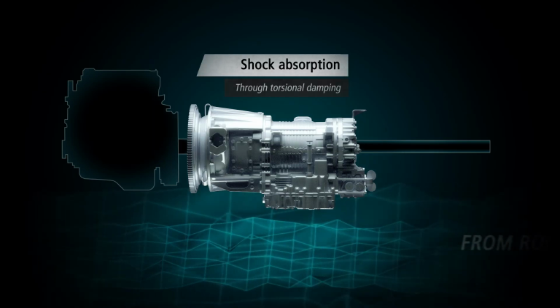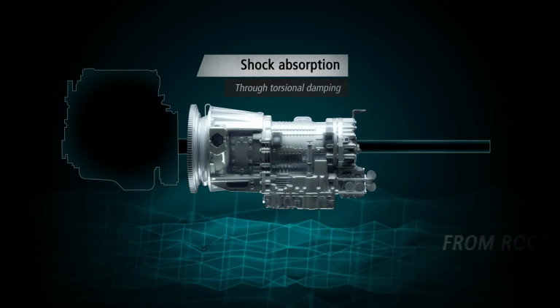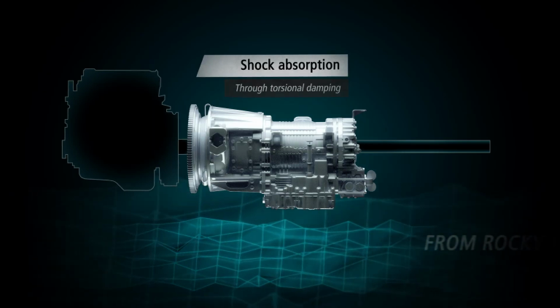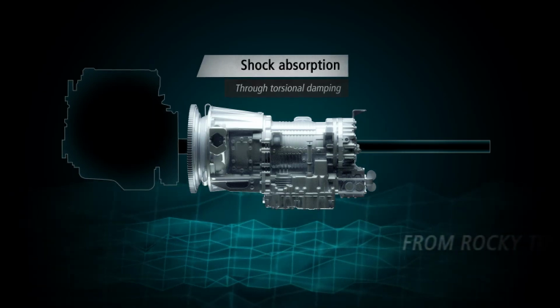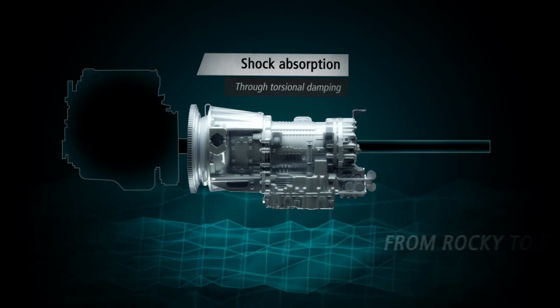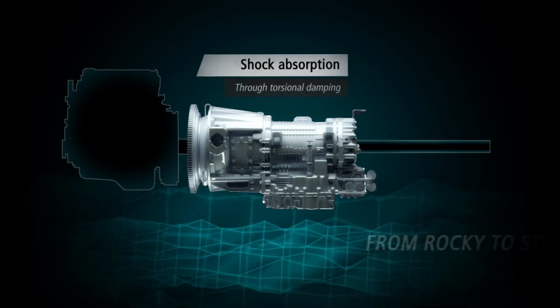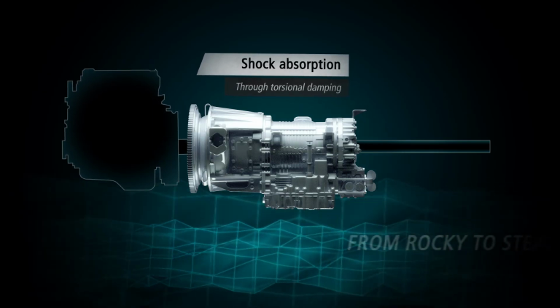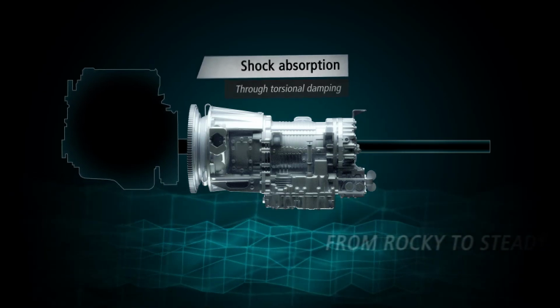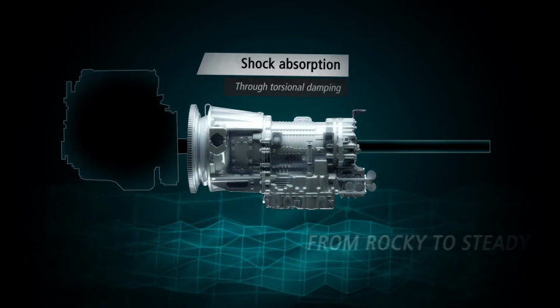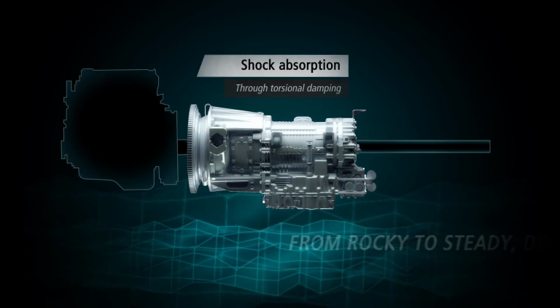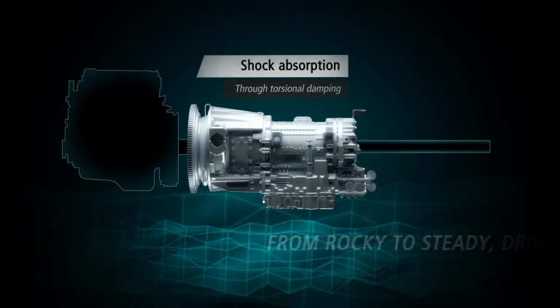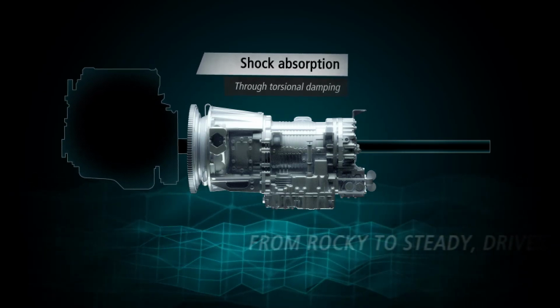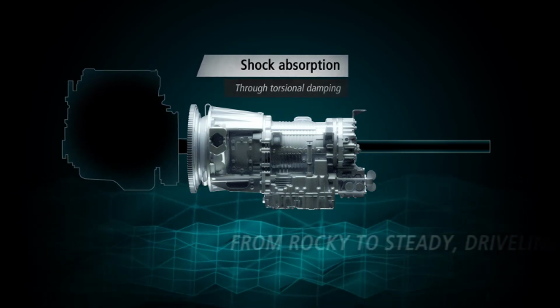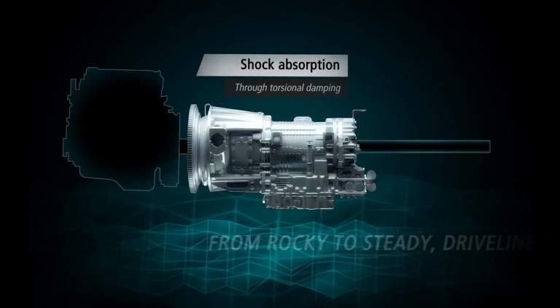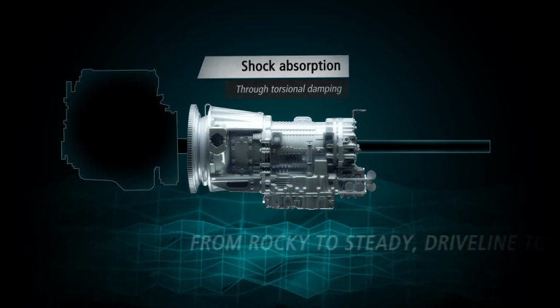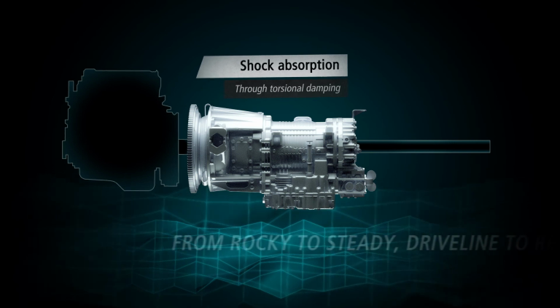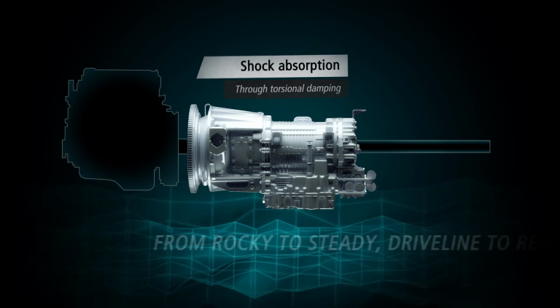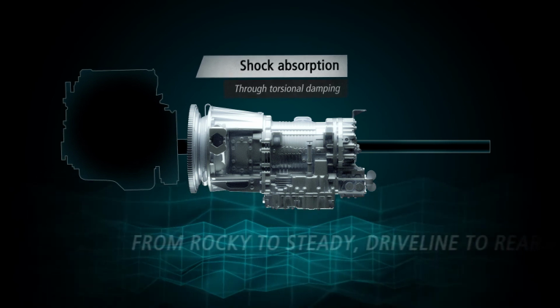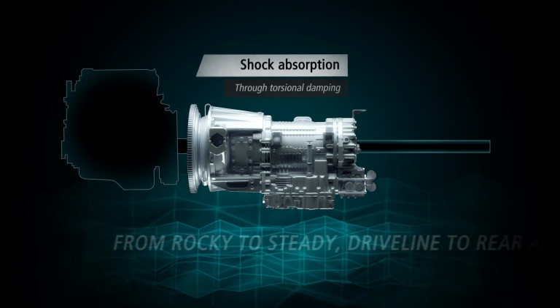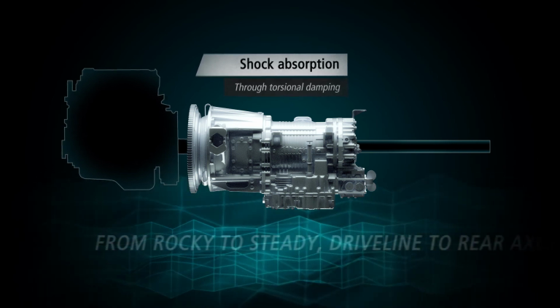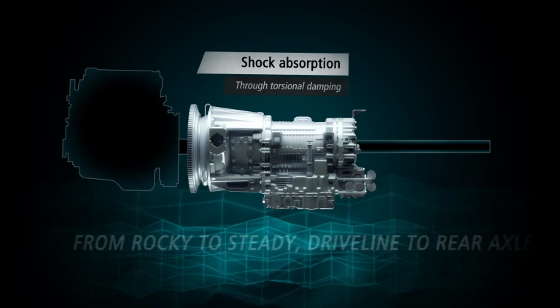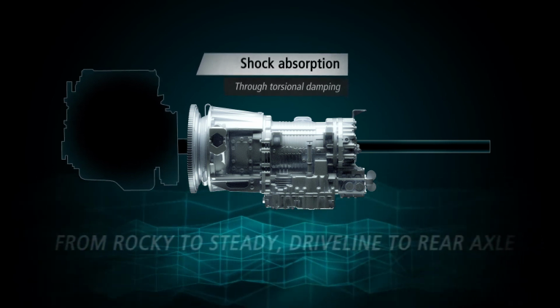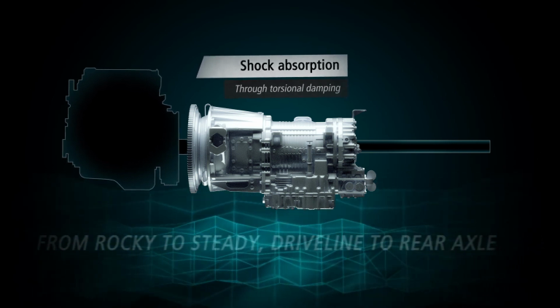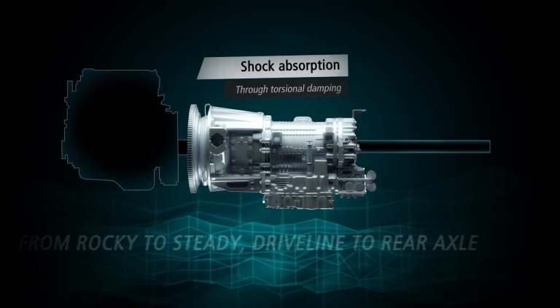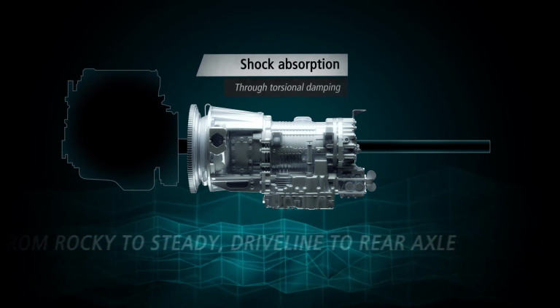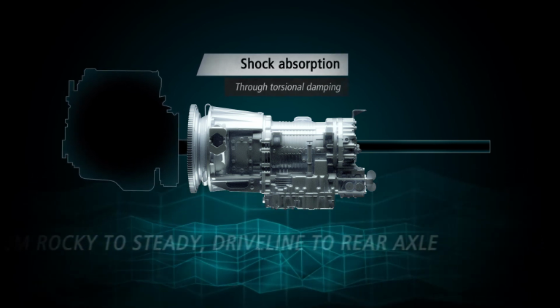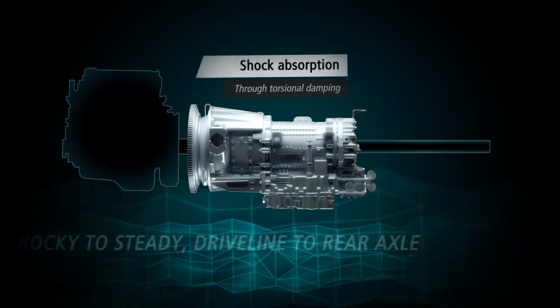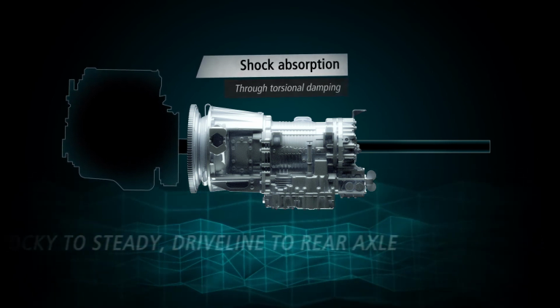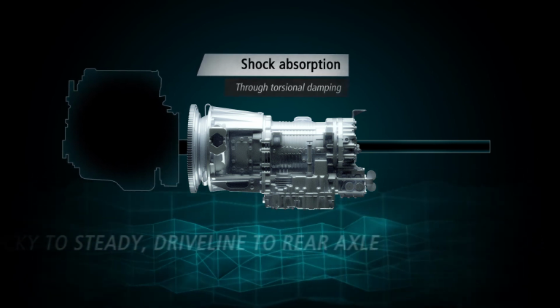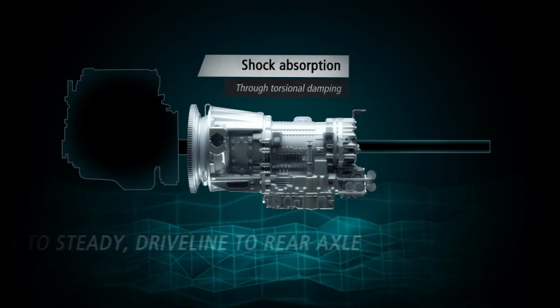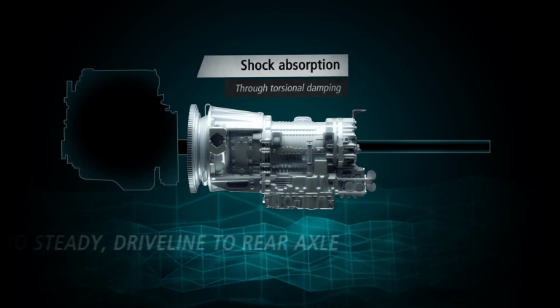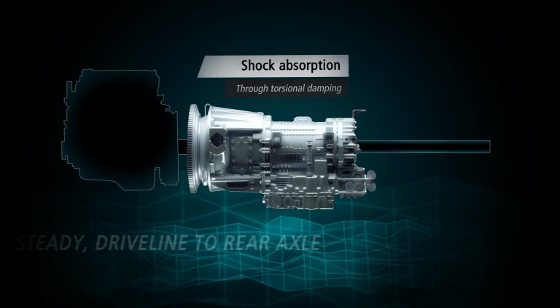Shock absorption: fluid coupling and torsional damping absorb shocks typical at vehicle launch or during maneuvering.